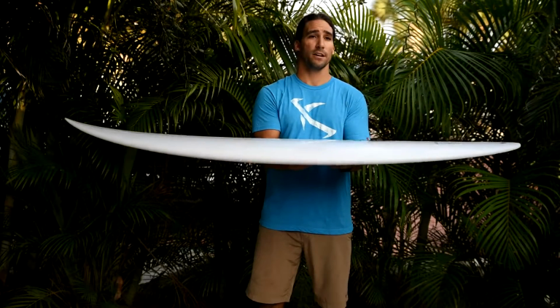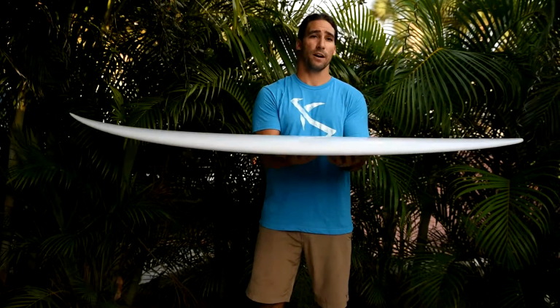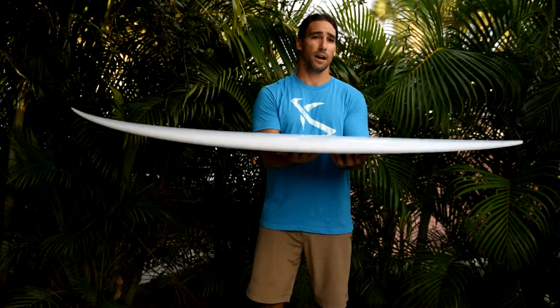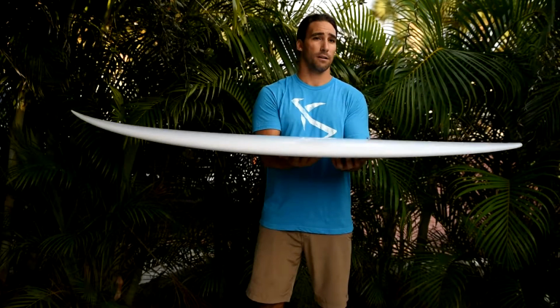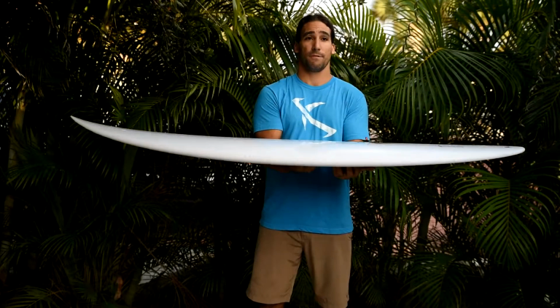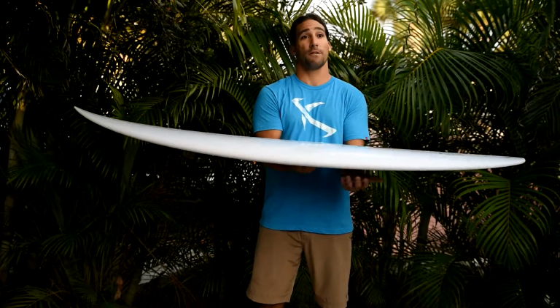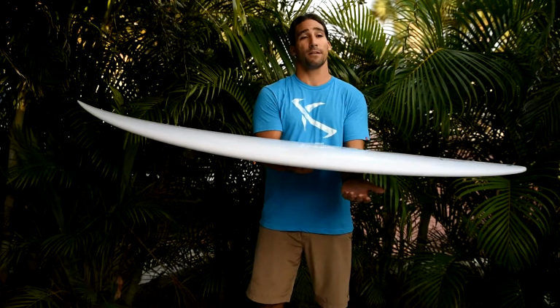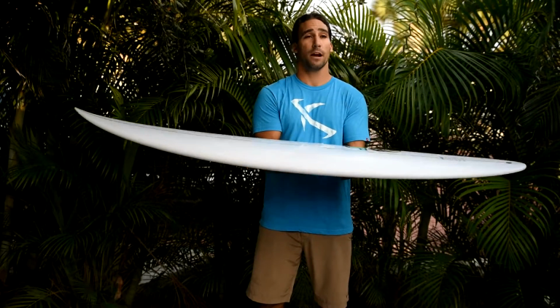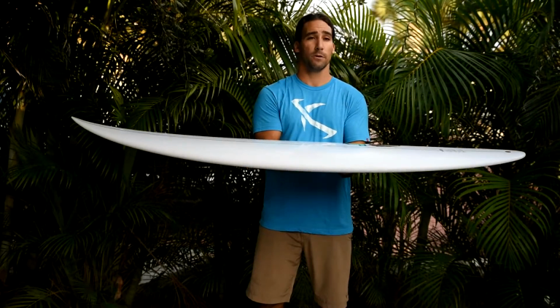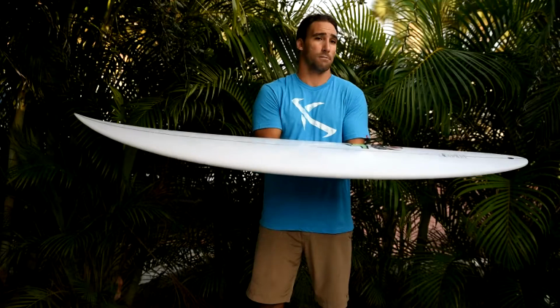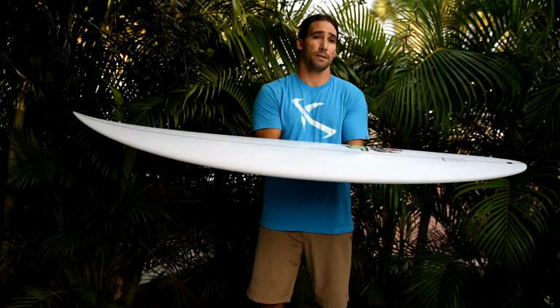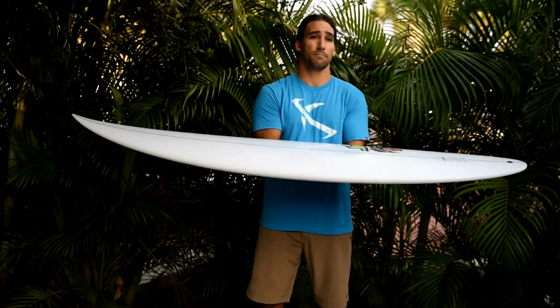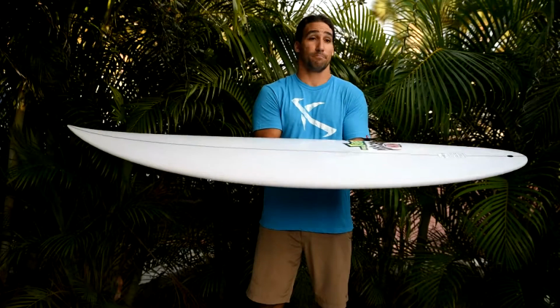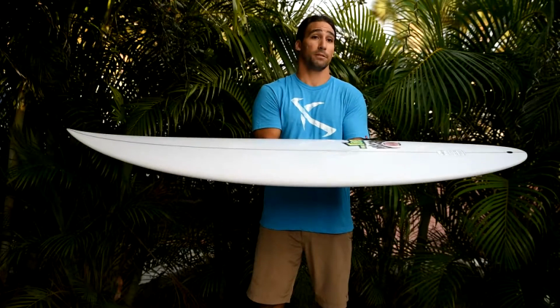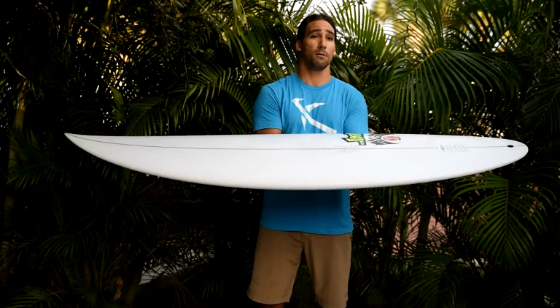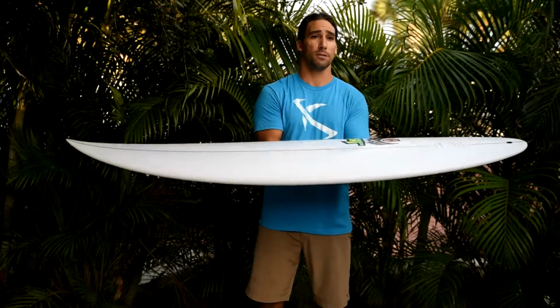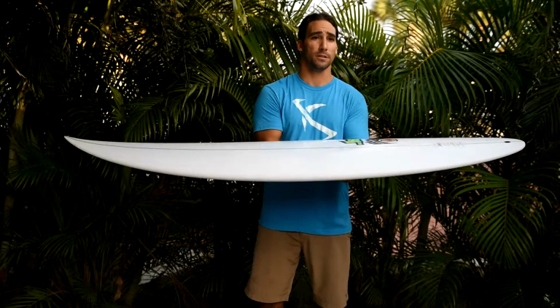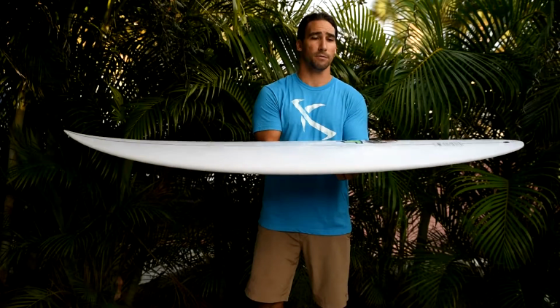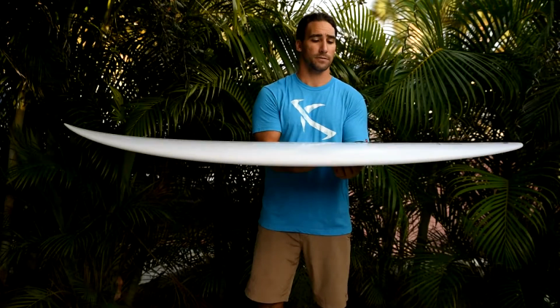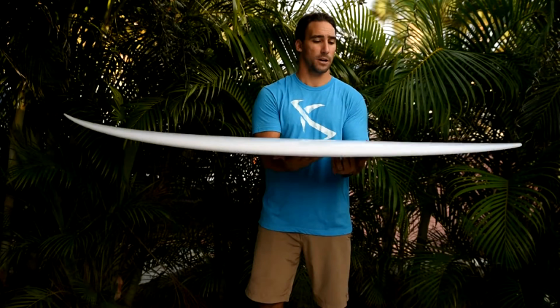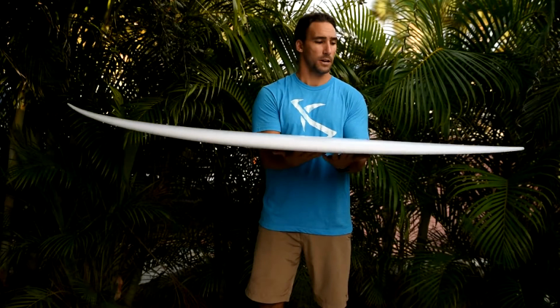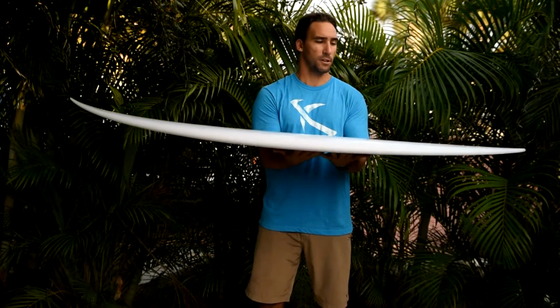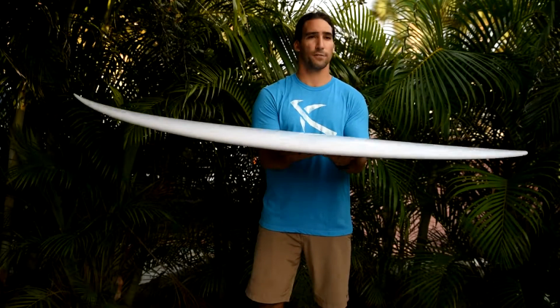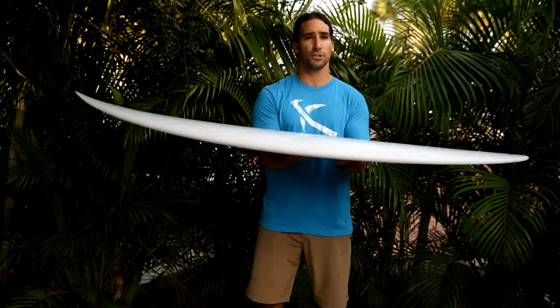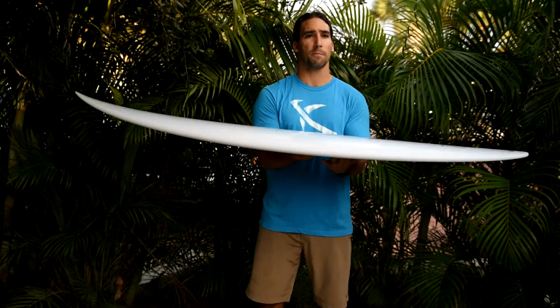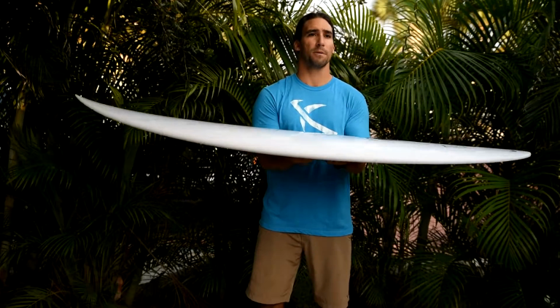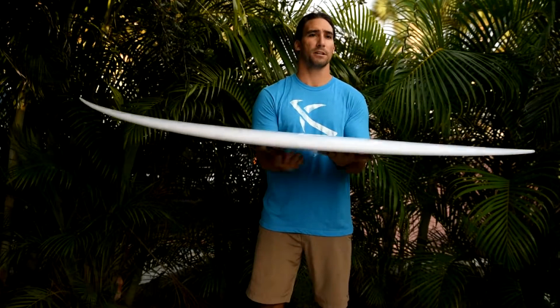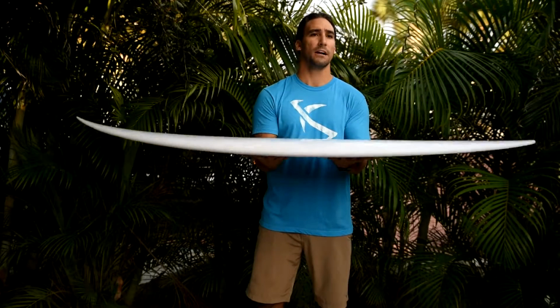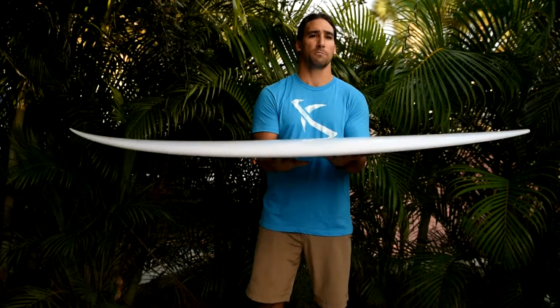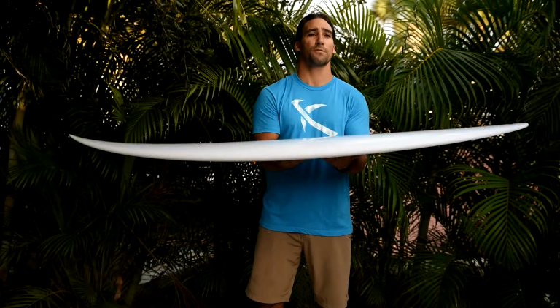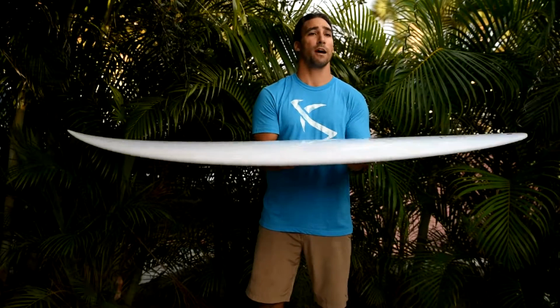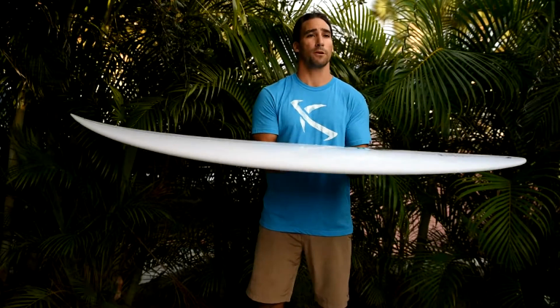Taj found out, we all found out — we don't want to ride big, long boards in good waves. Riding shorter really frees you up in the barrel and allows you to move around more.